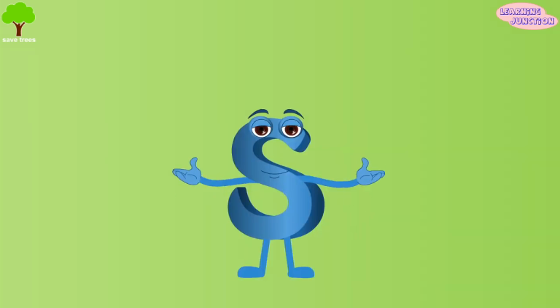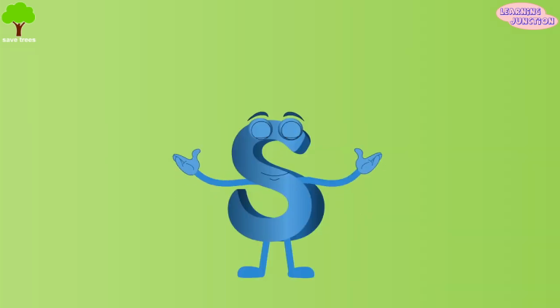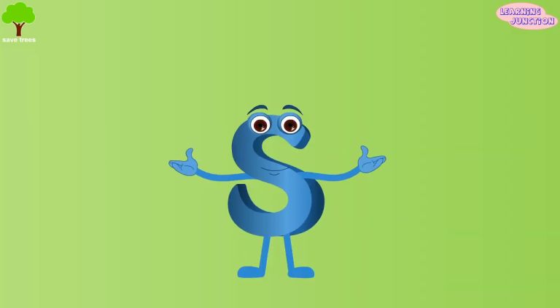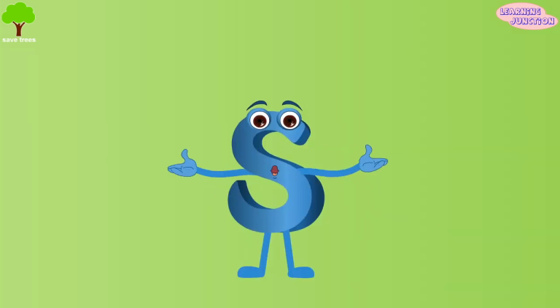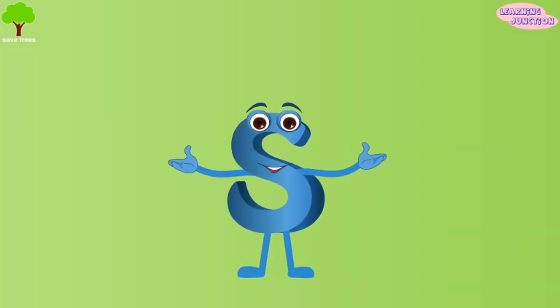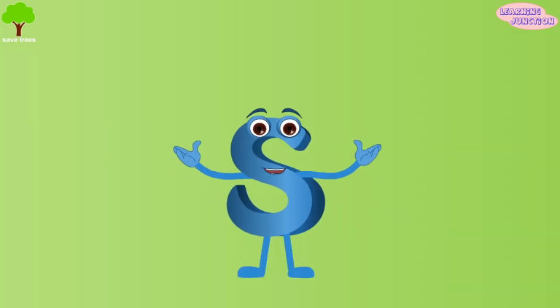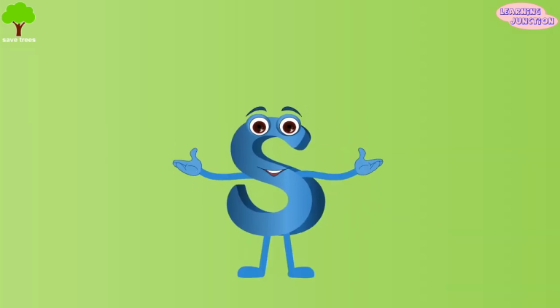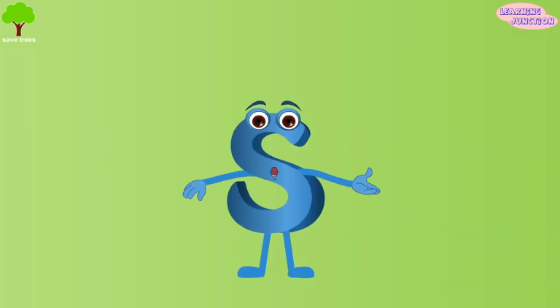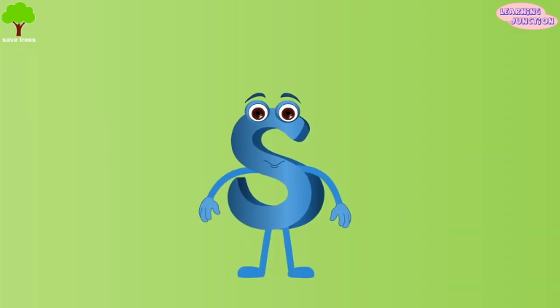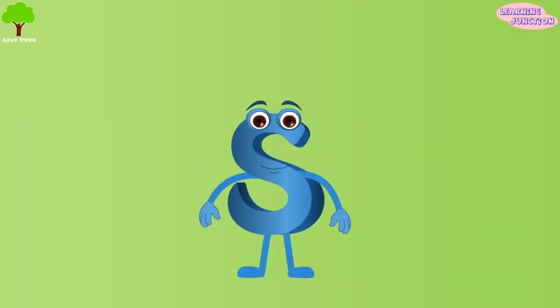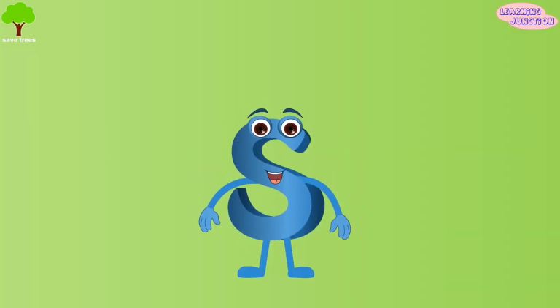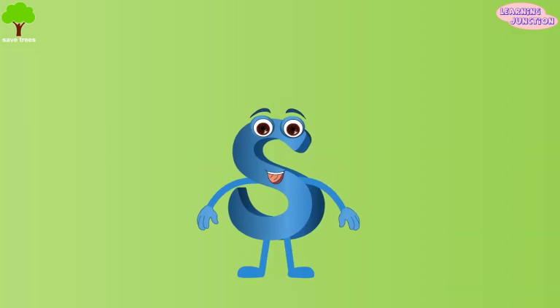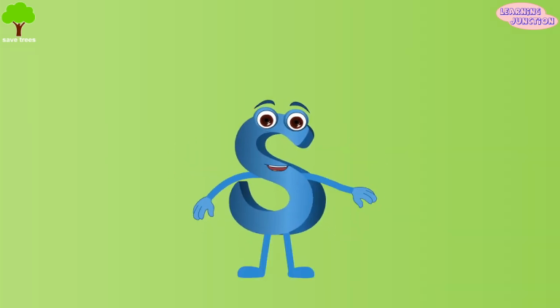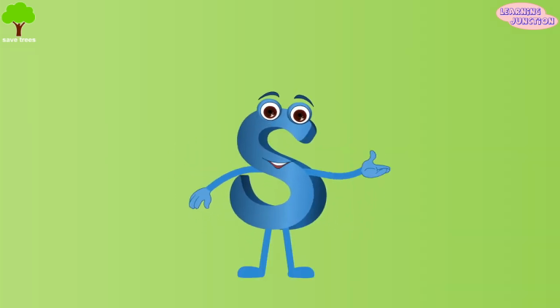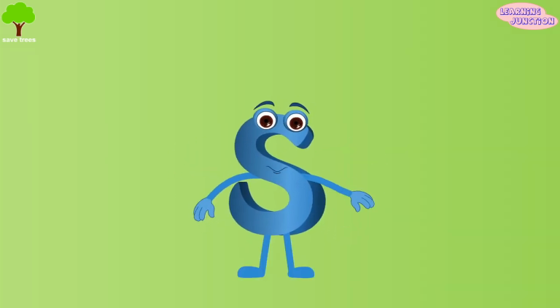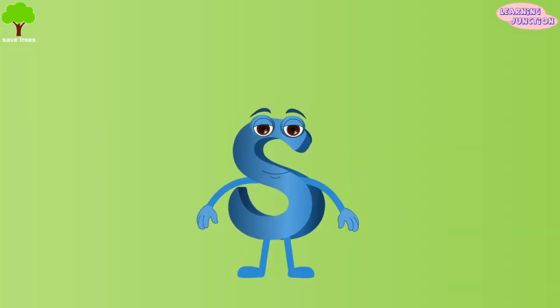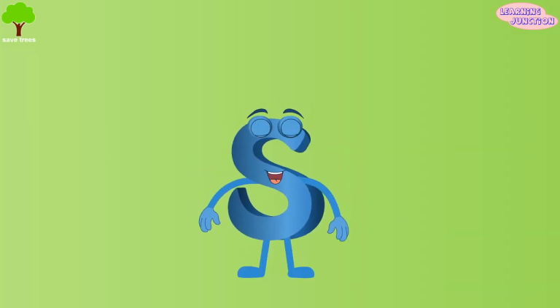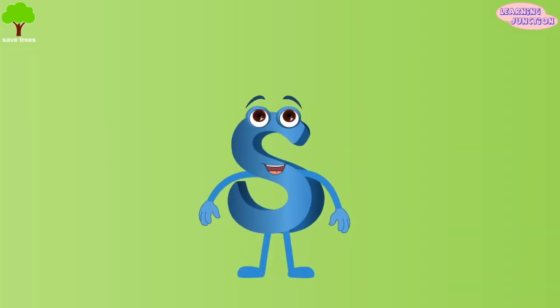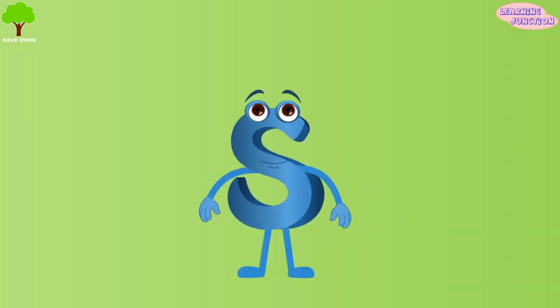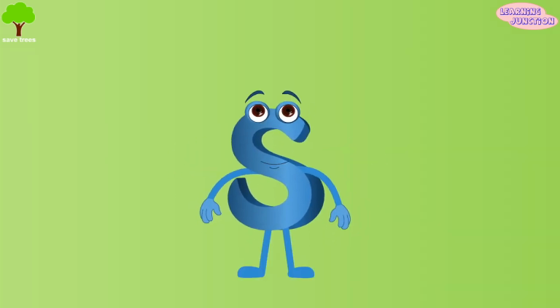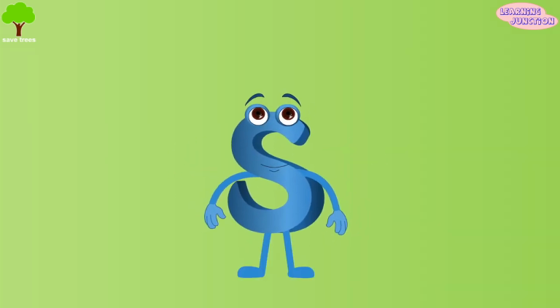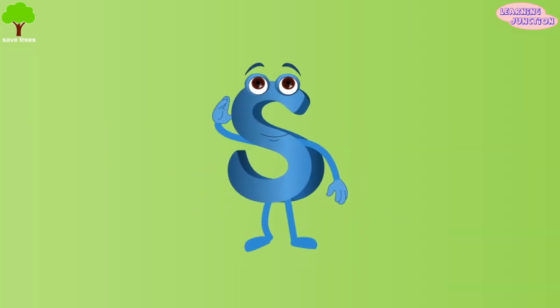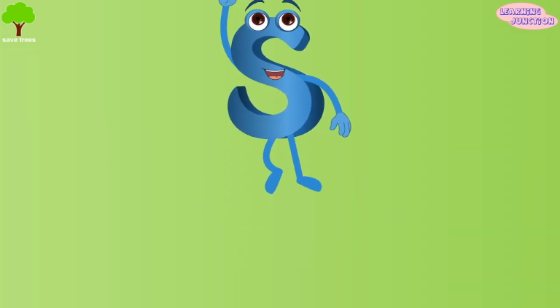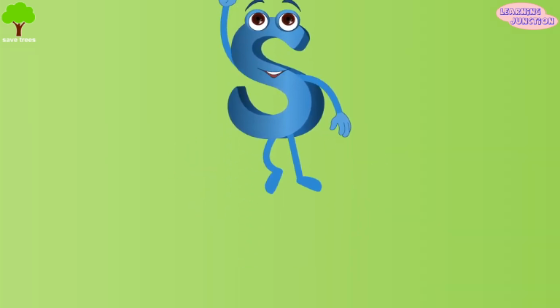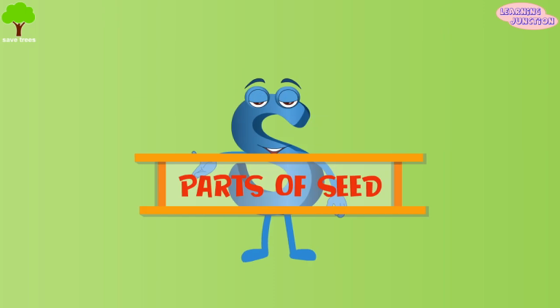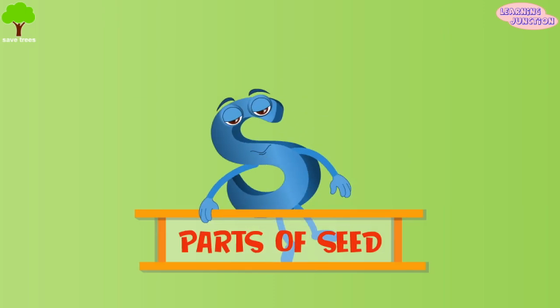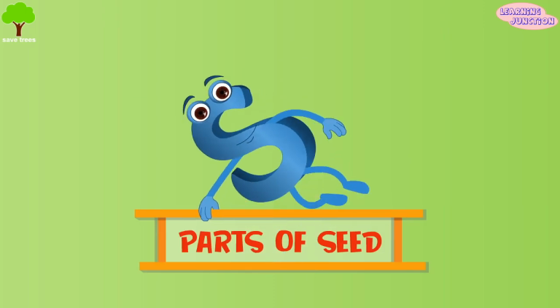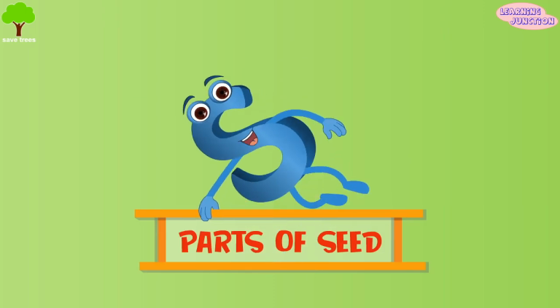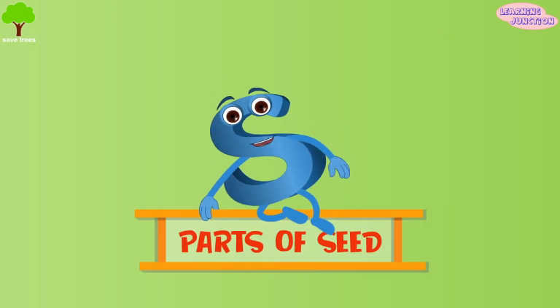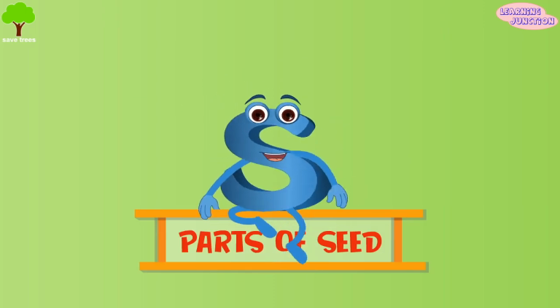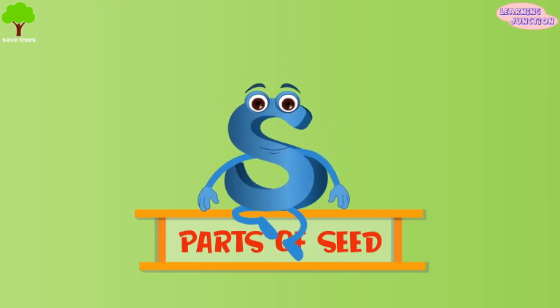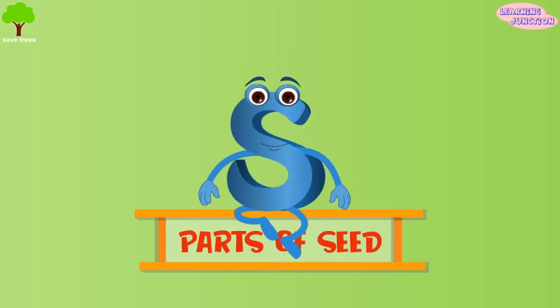To understand more about the process of germination, let's first see the parts of the seed.